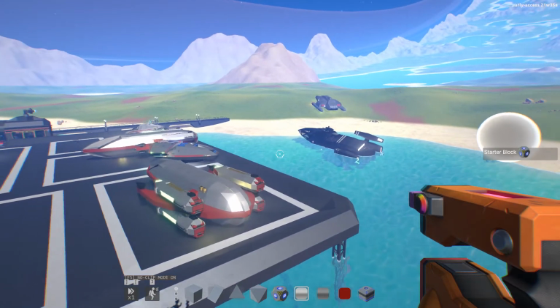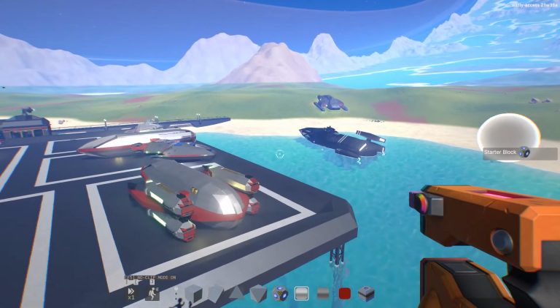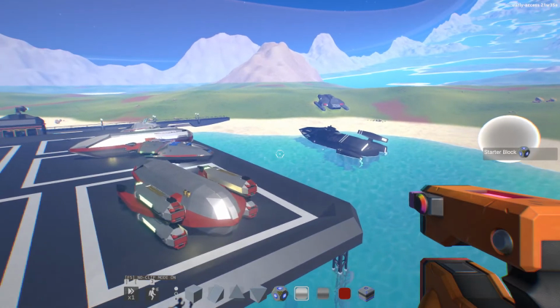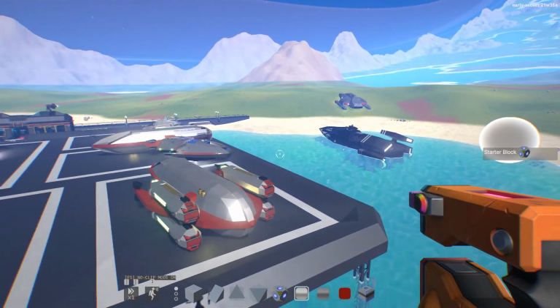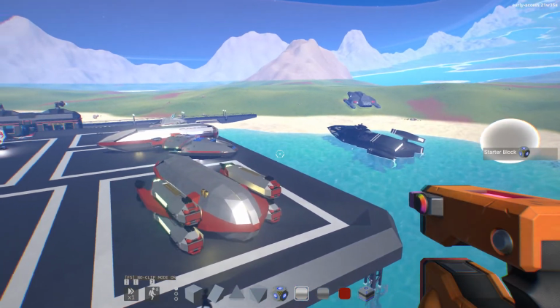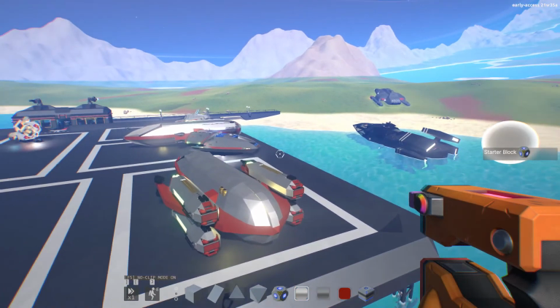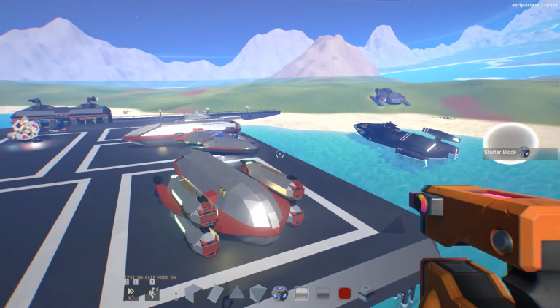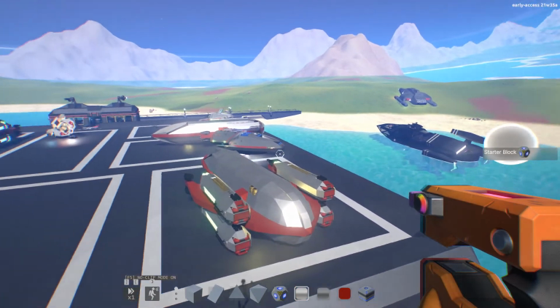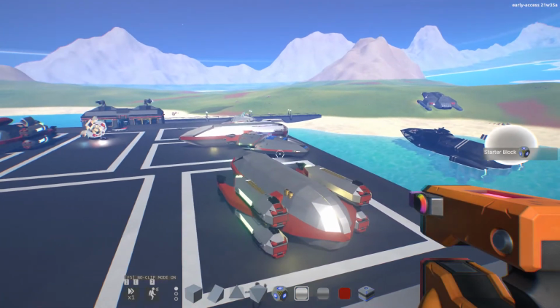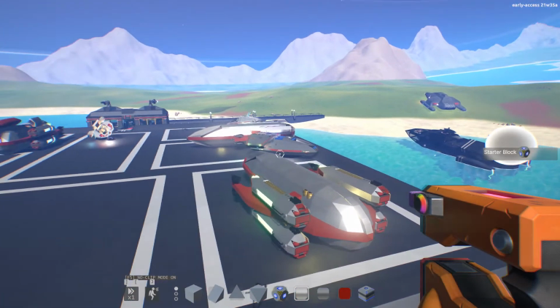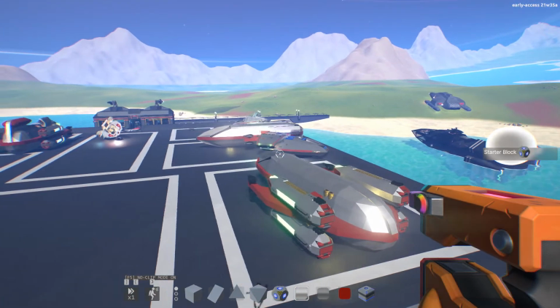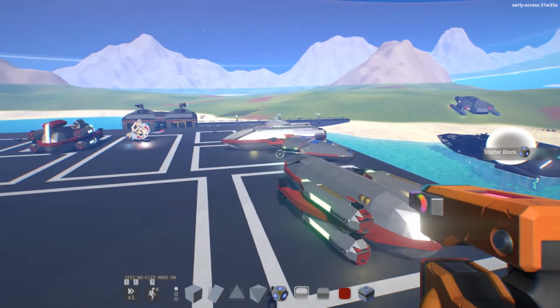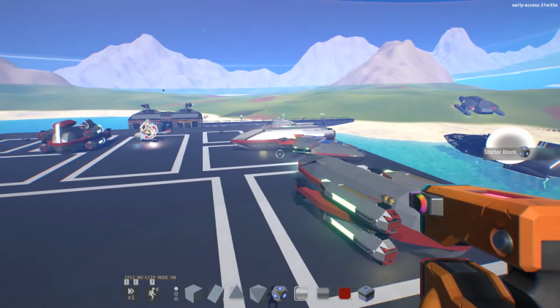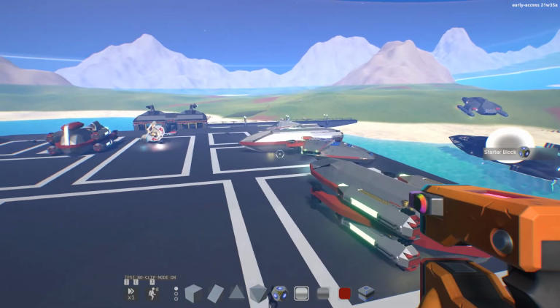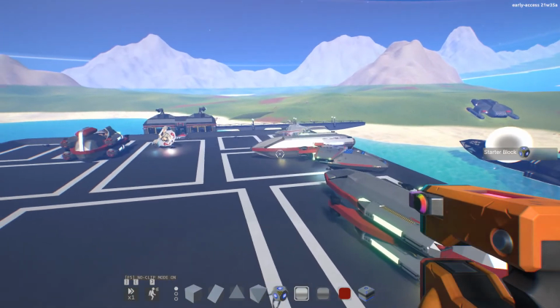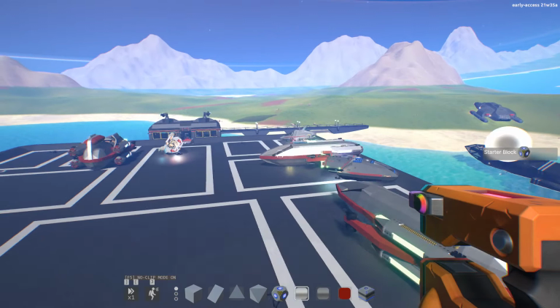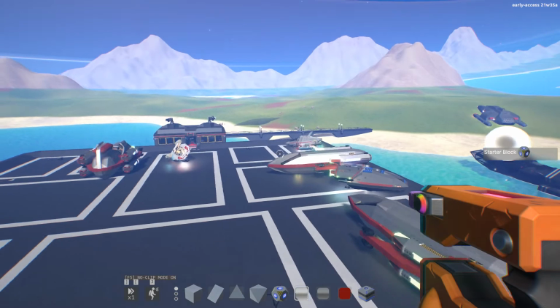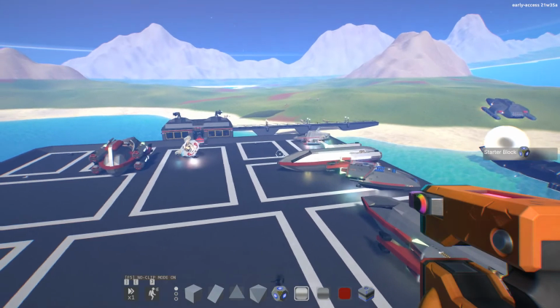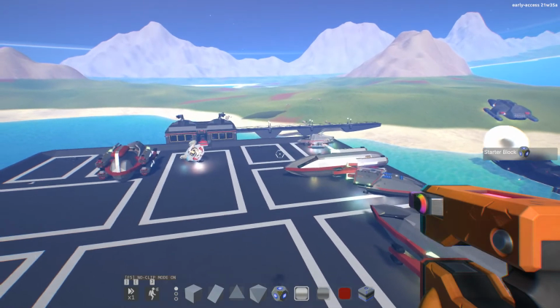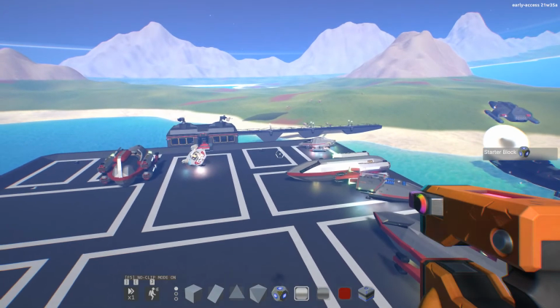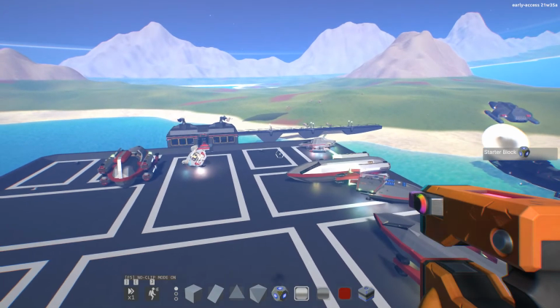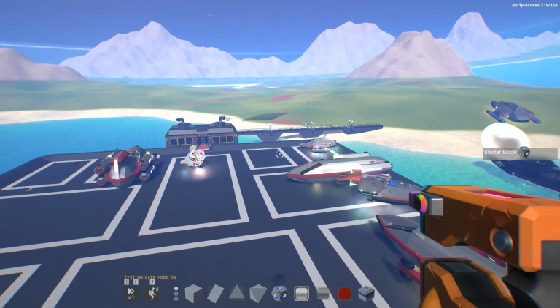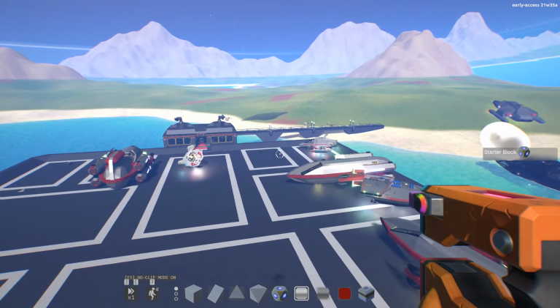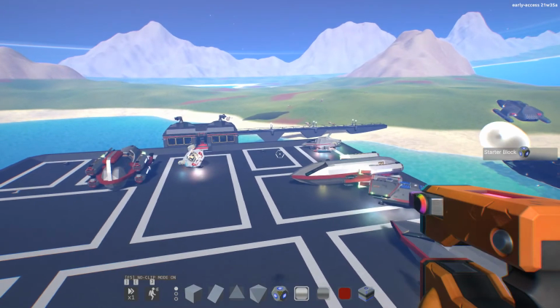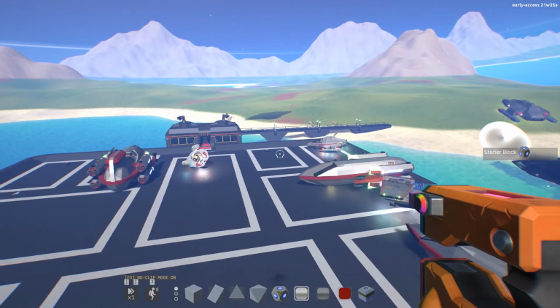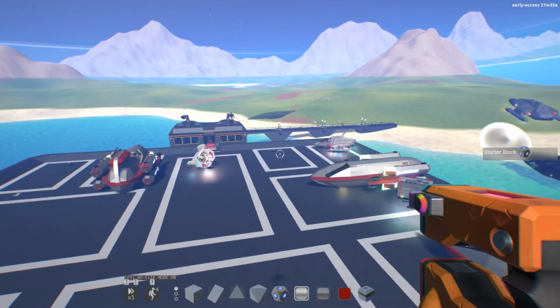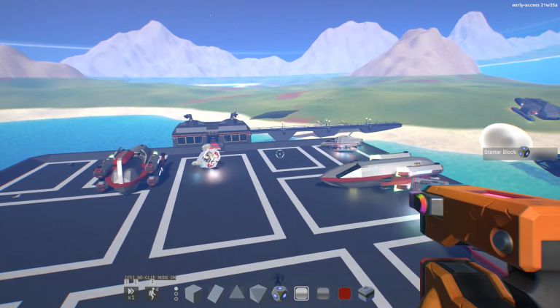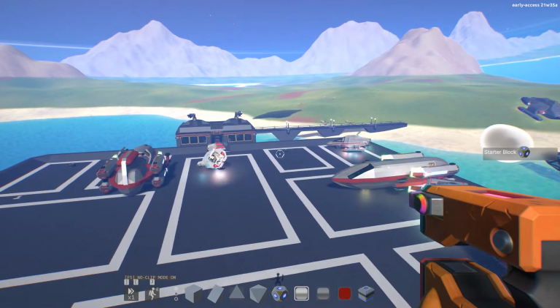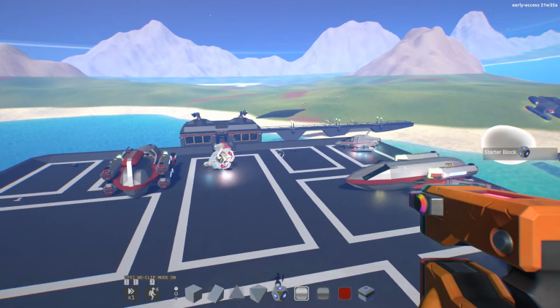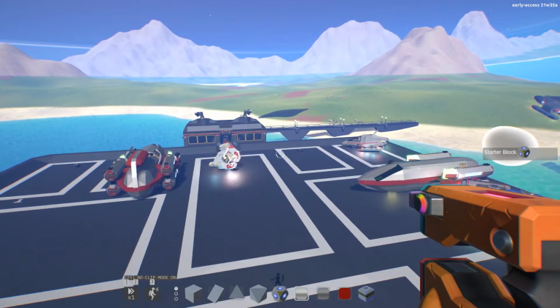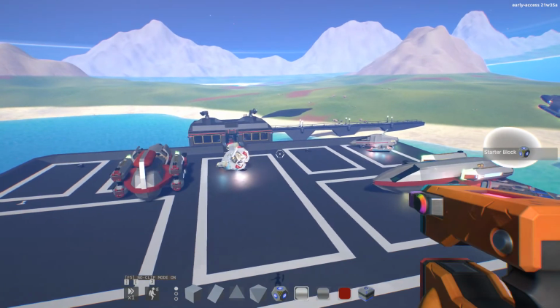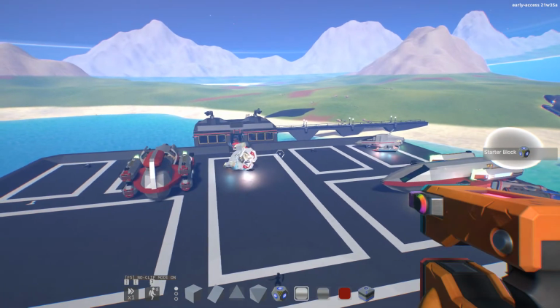Today we are going to look at several ships or small shuttles that would be classed as small shuttles.